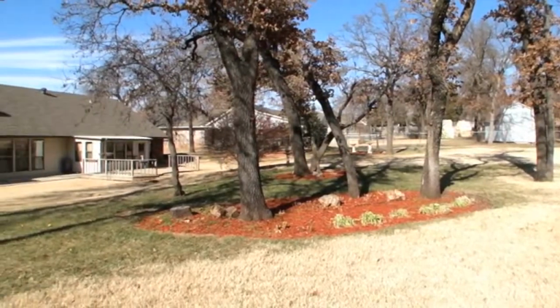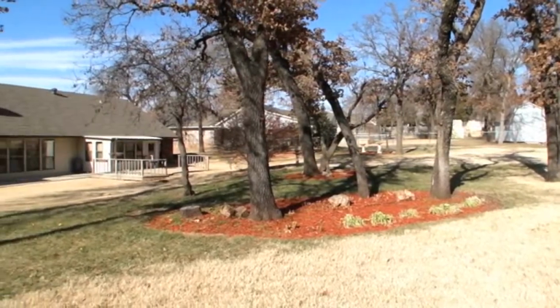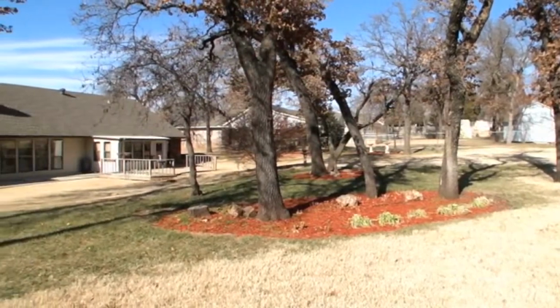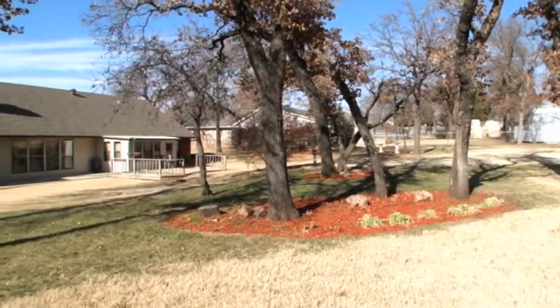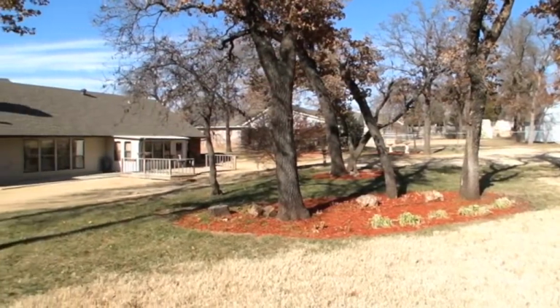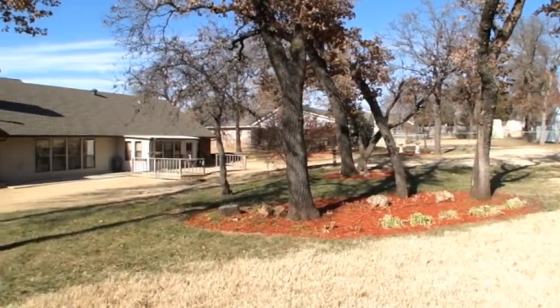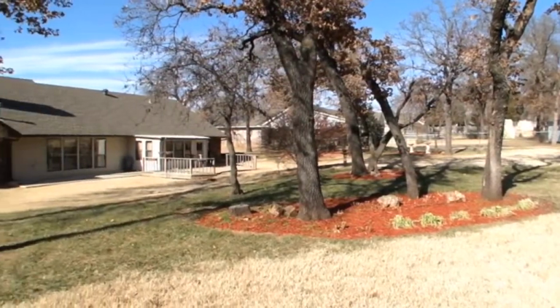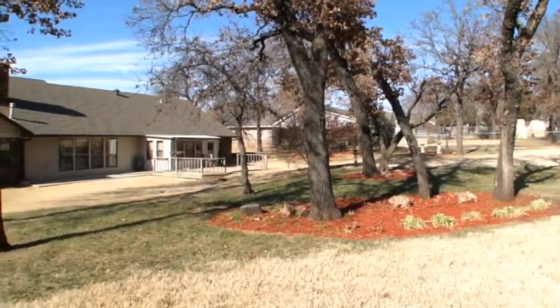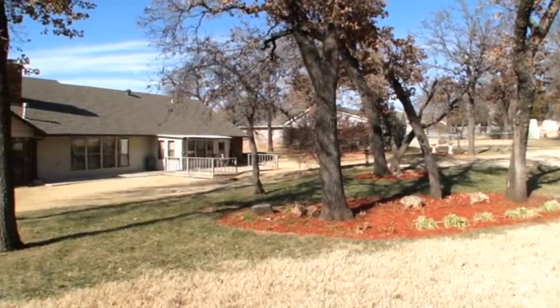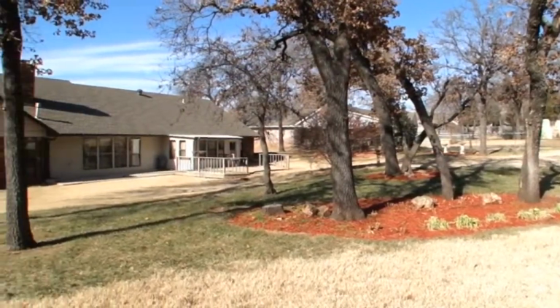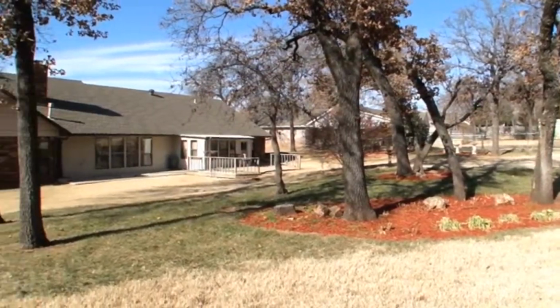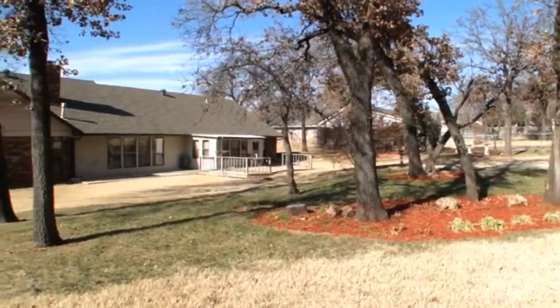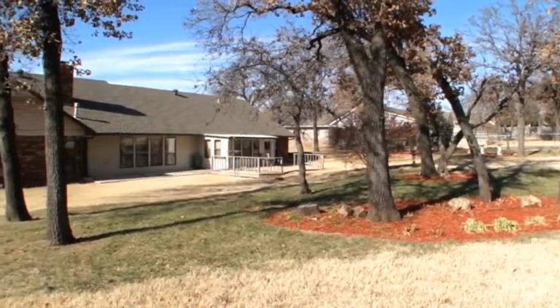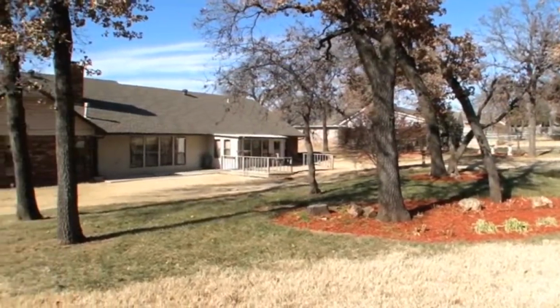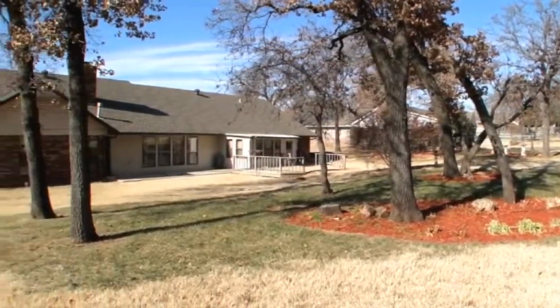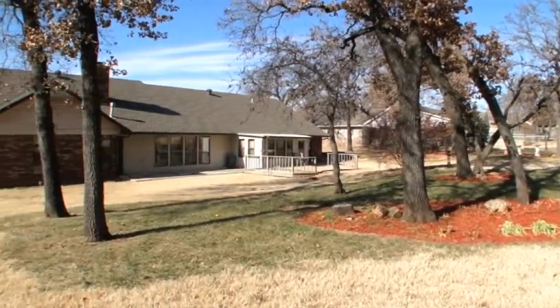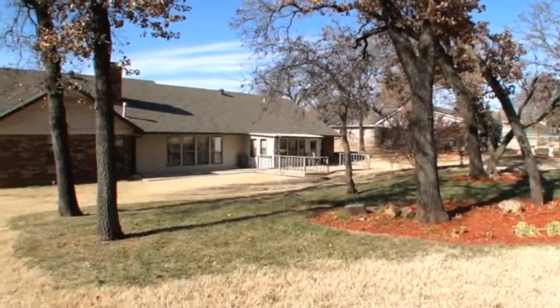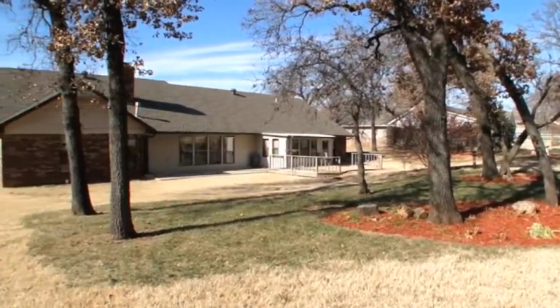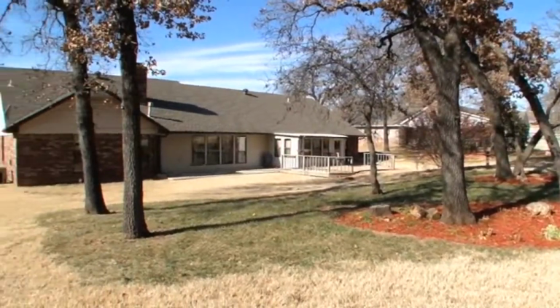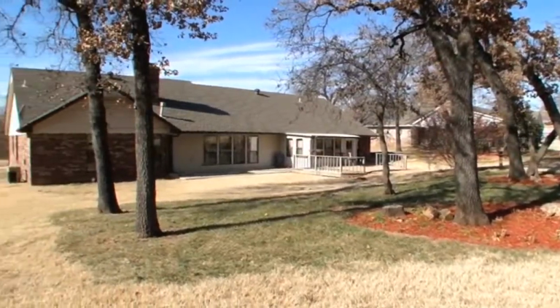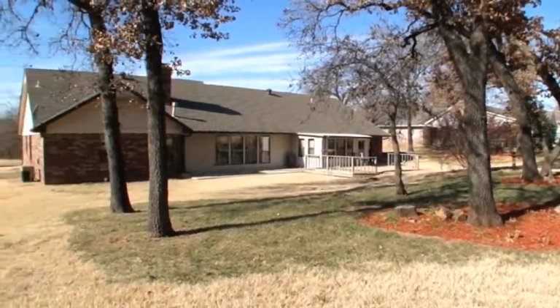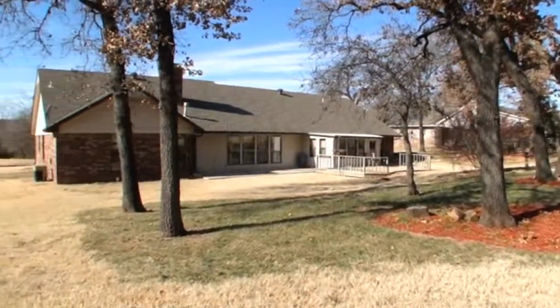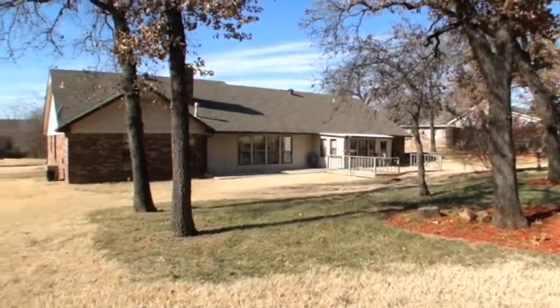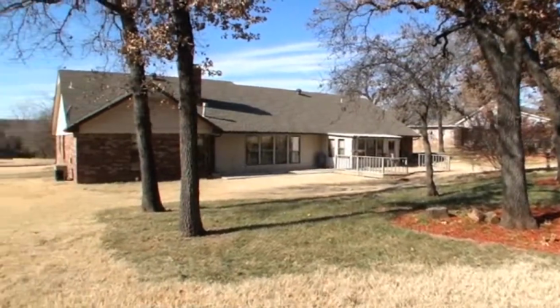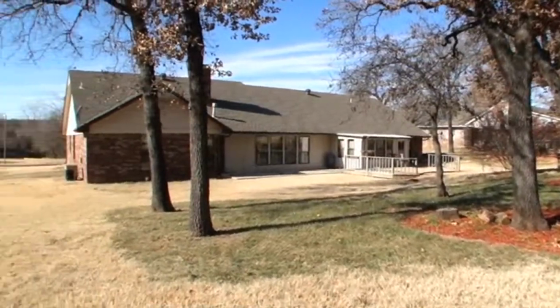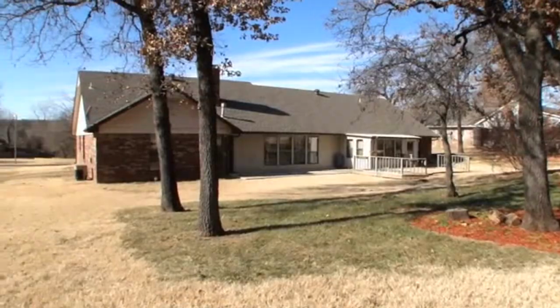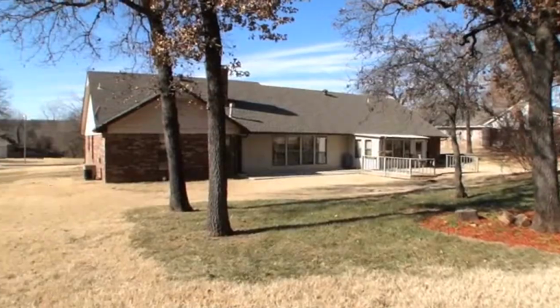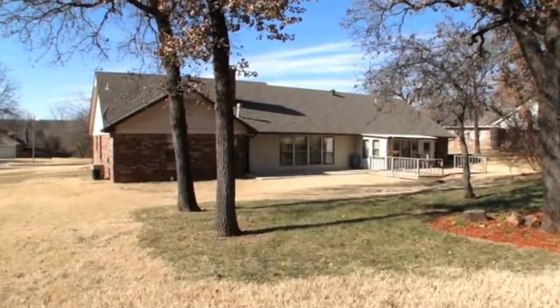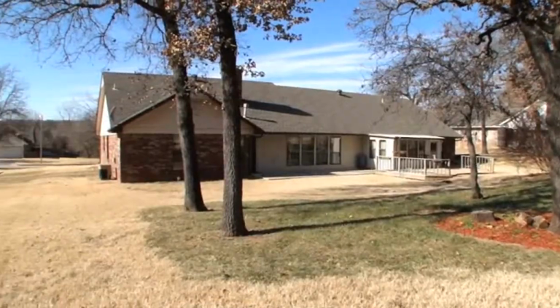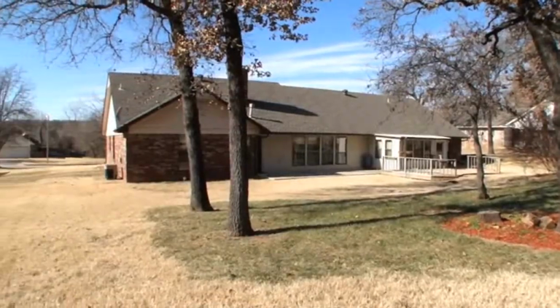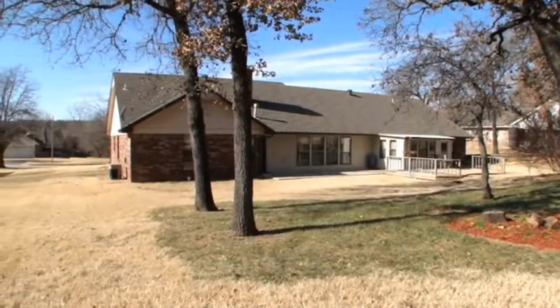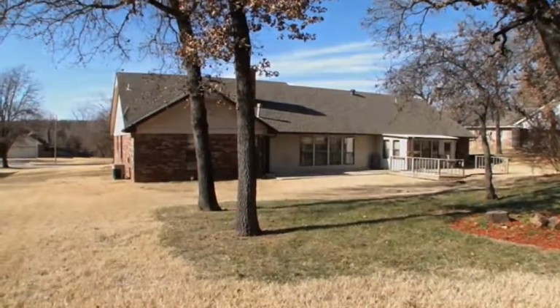Be sure to schedule your own personal tour today by calling Beth Atkinson with Metro Group Brokers.